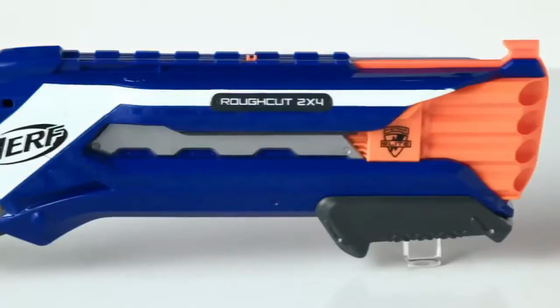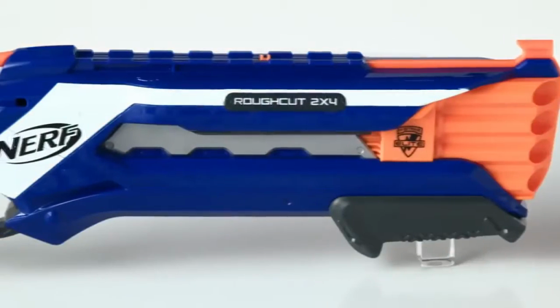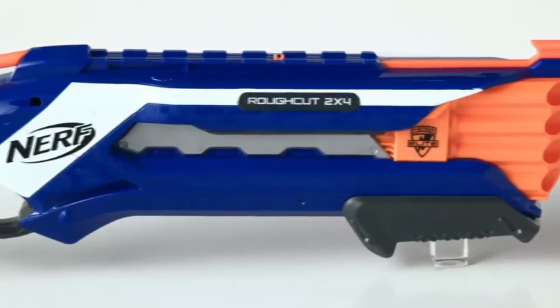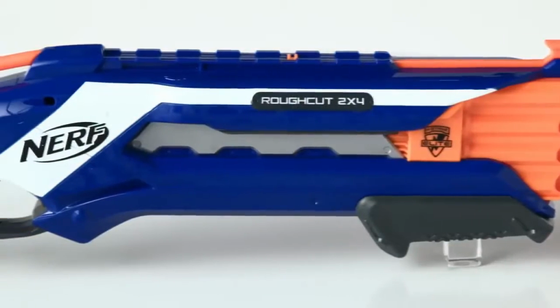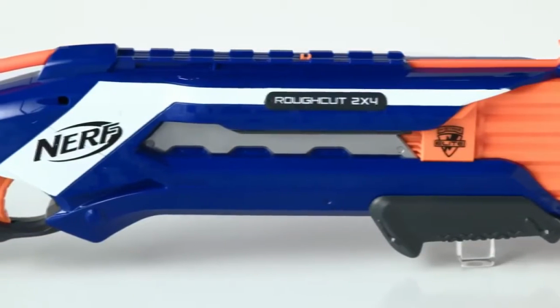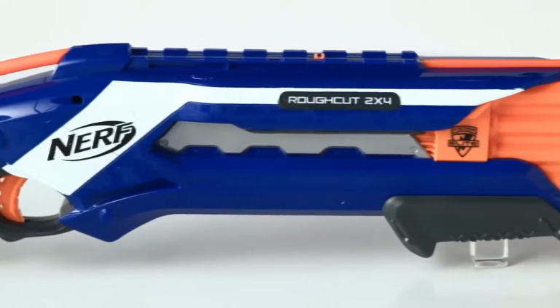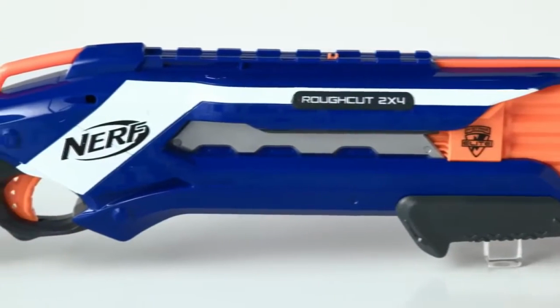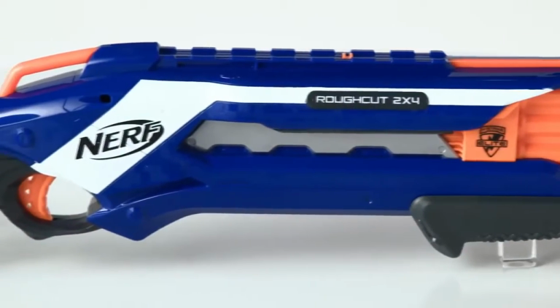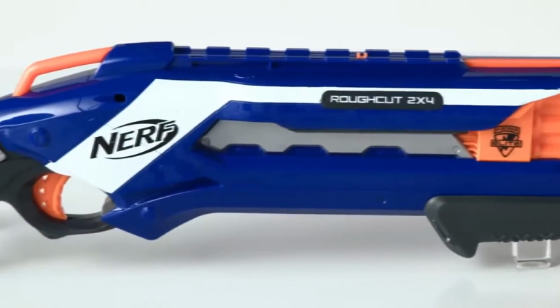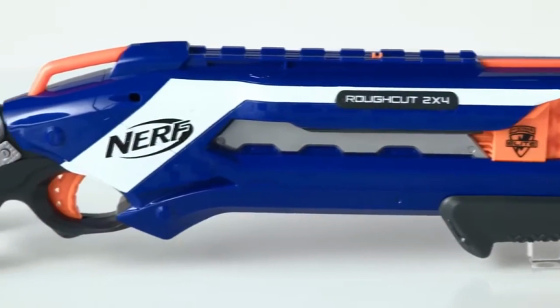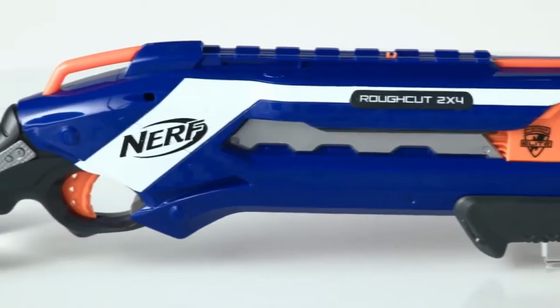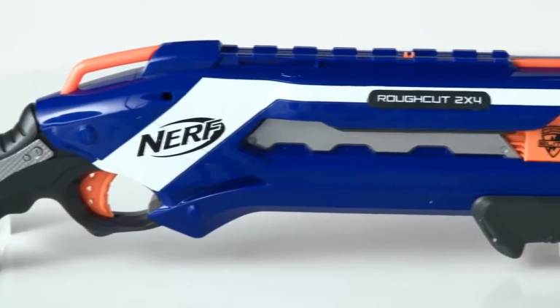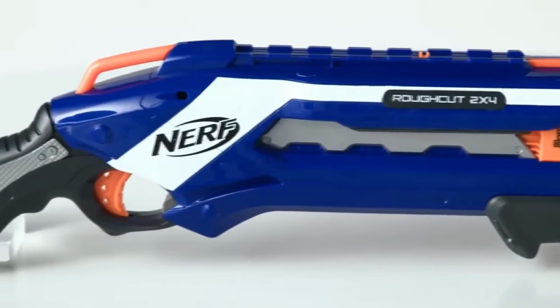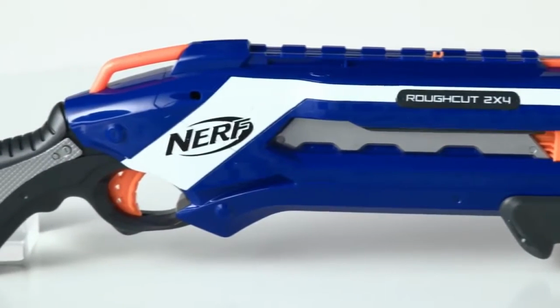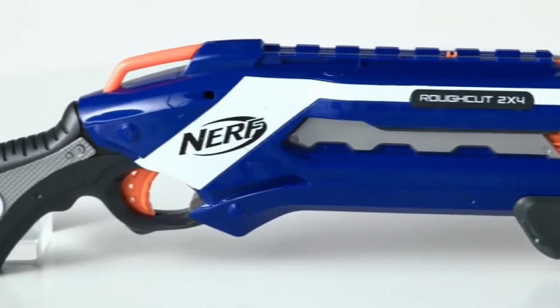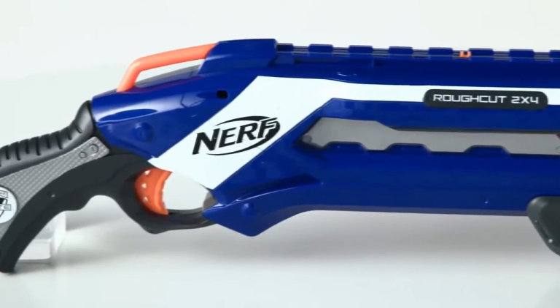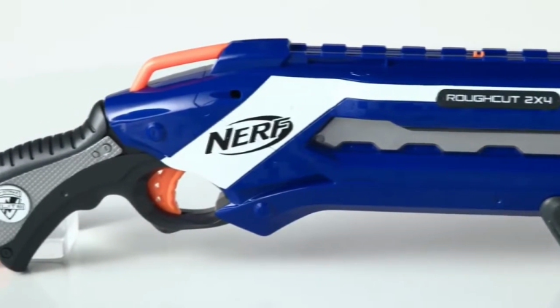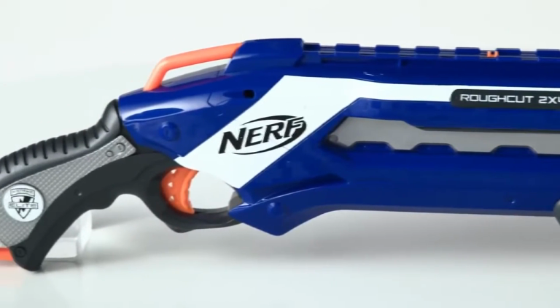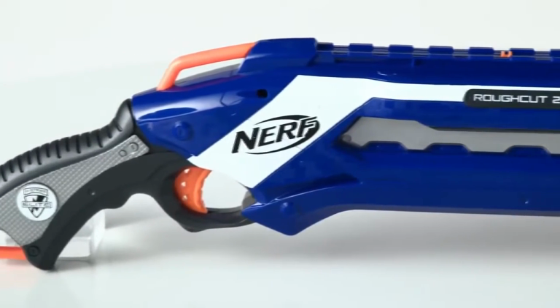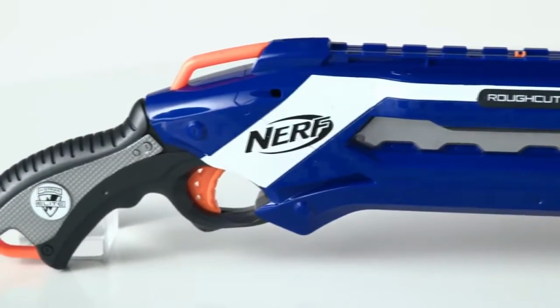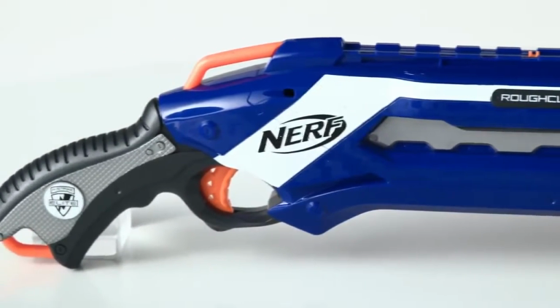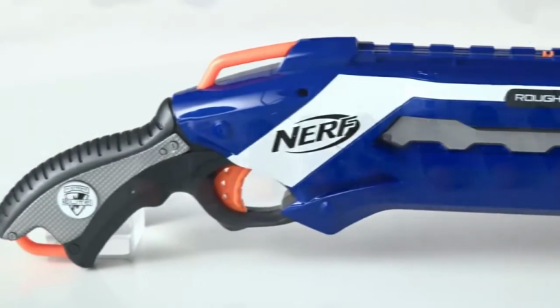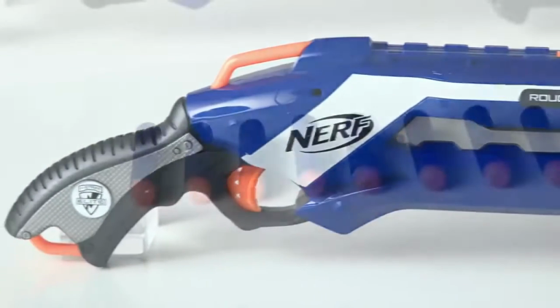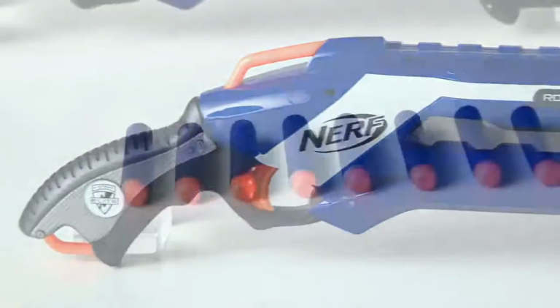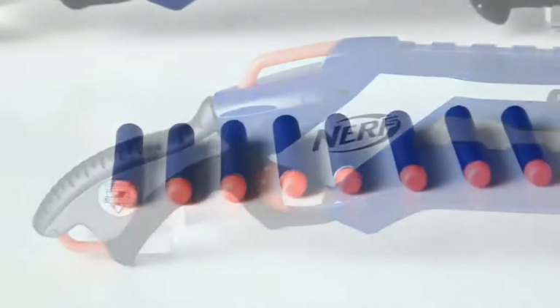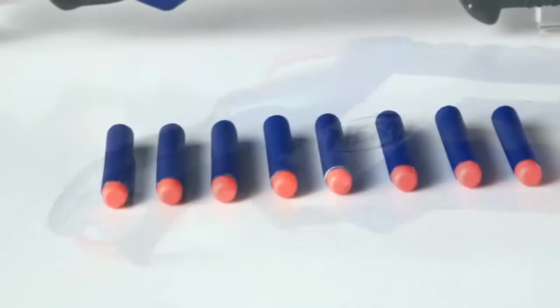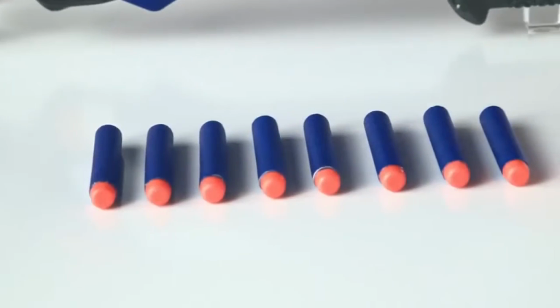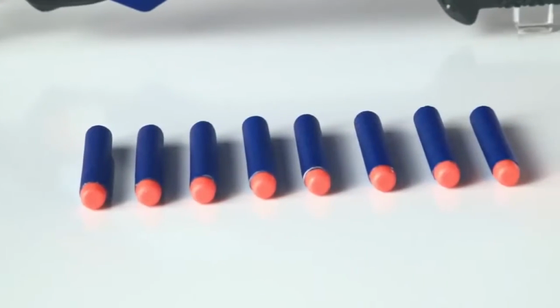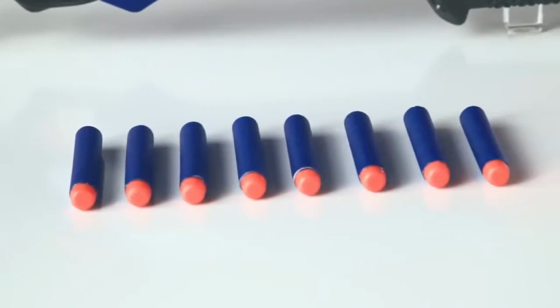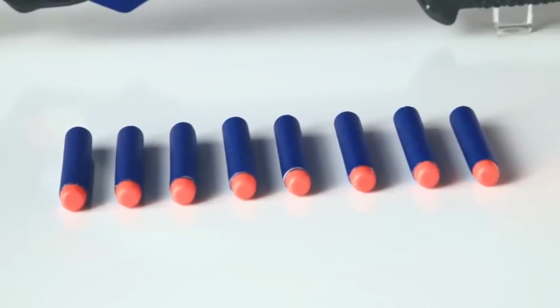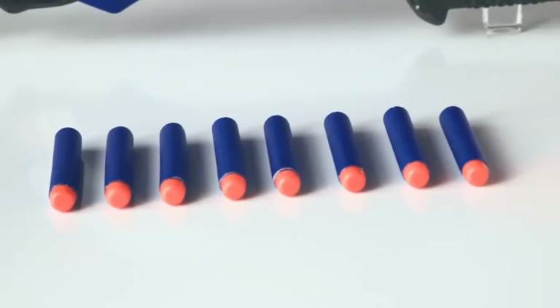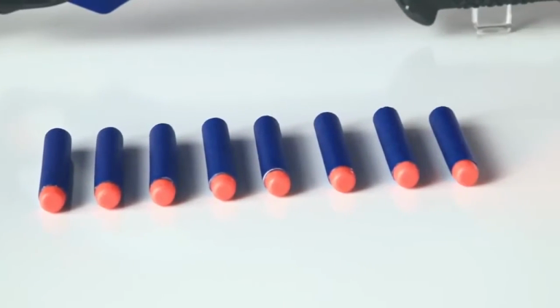The Nerf N-Strike Elite Rough Cut 2x4 Blaster is for kids age 8 and up and comes with 8 Elite darts.